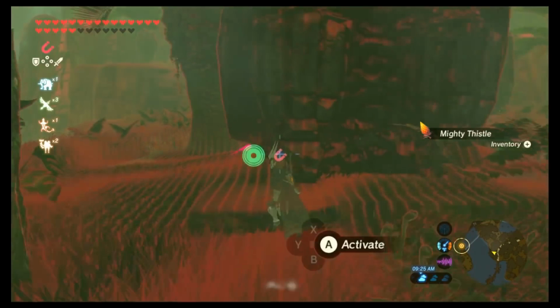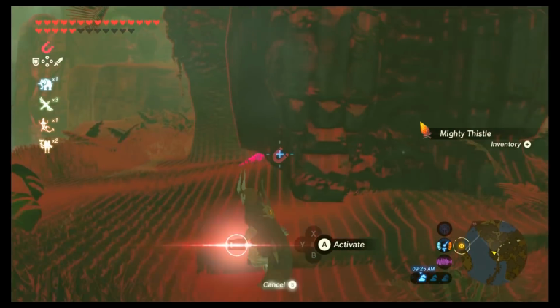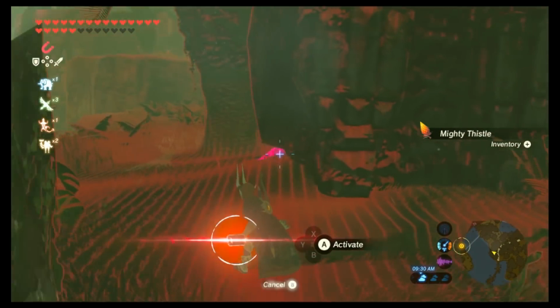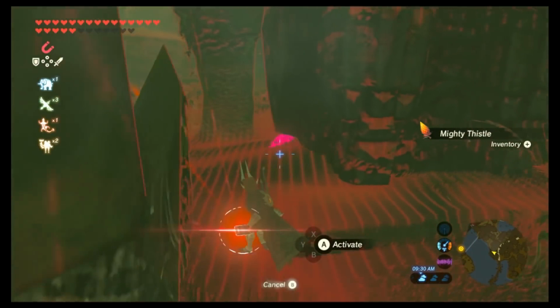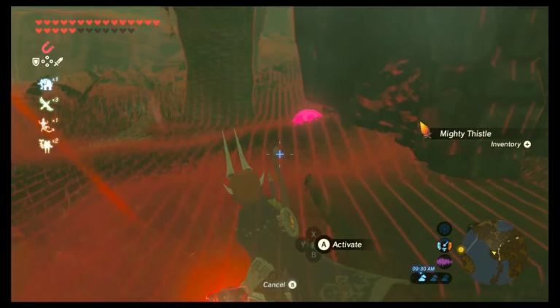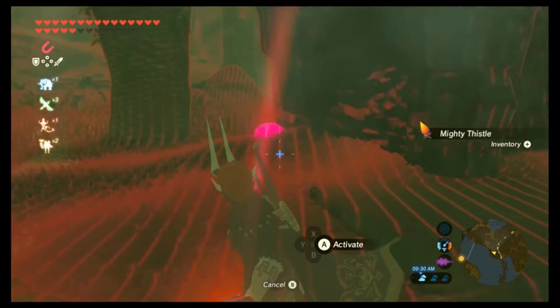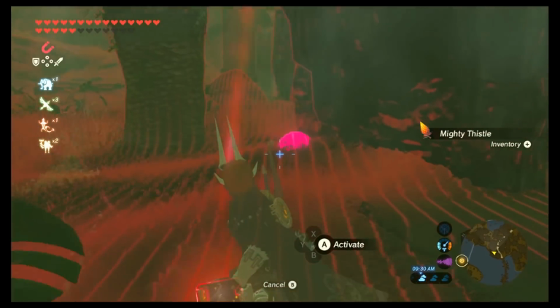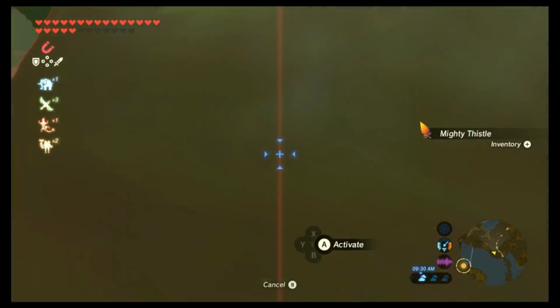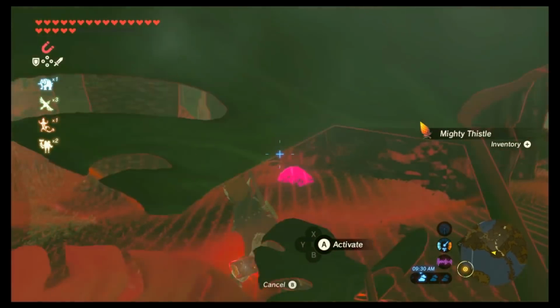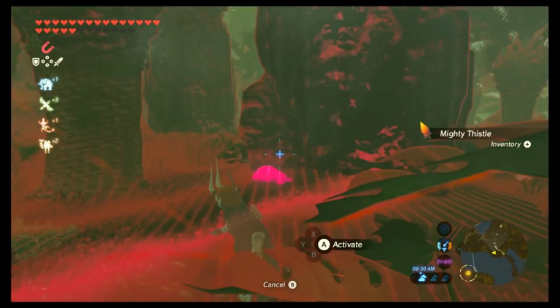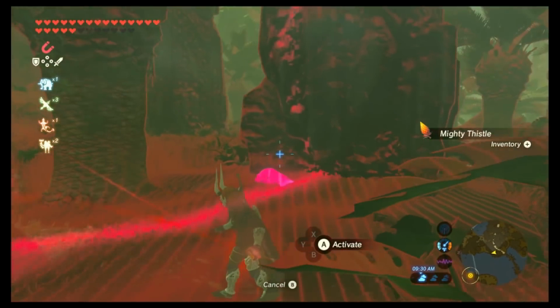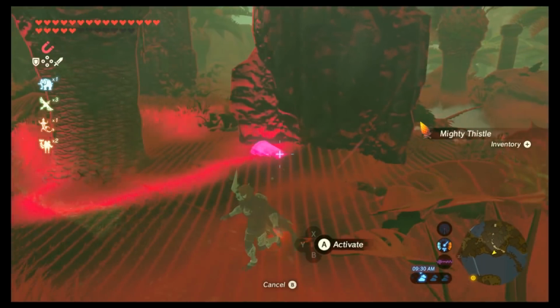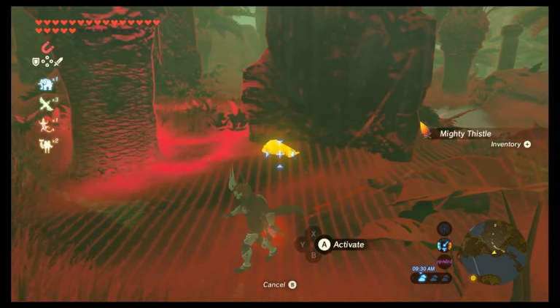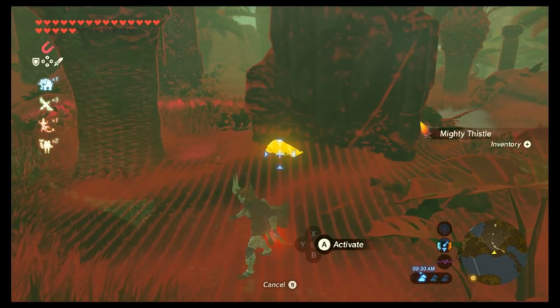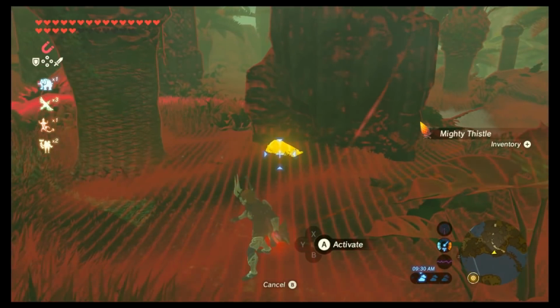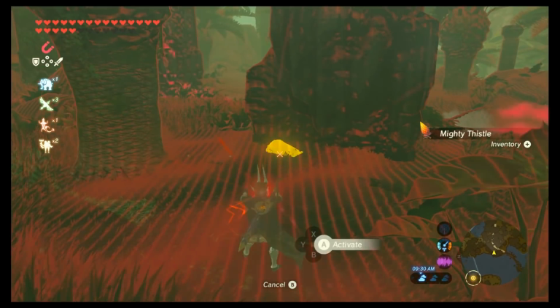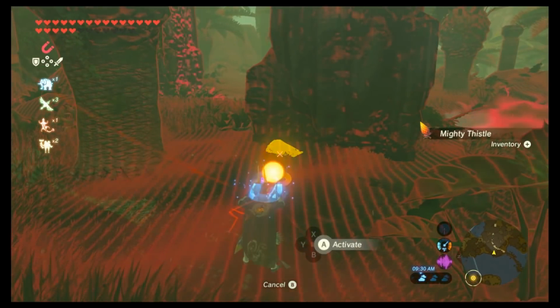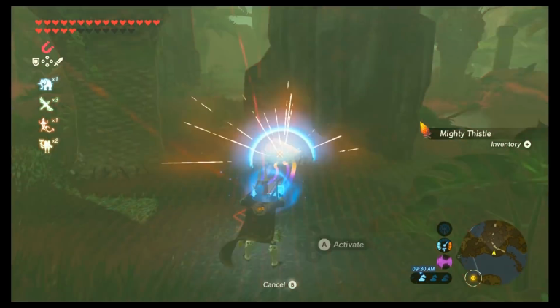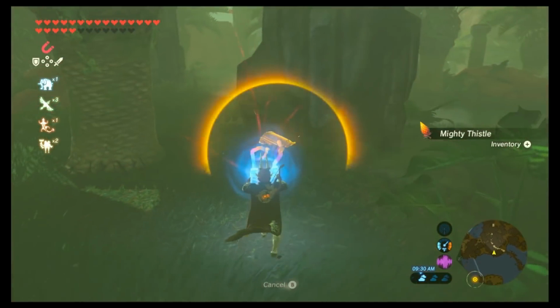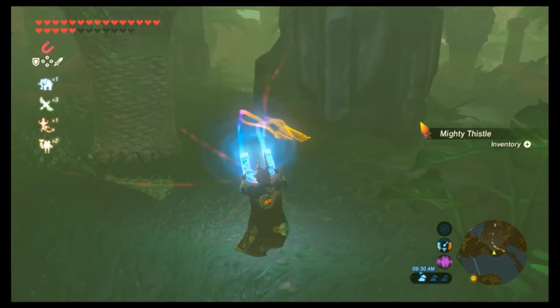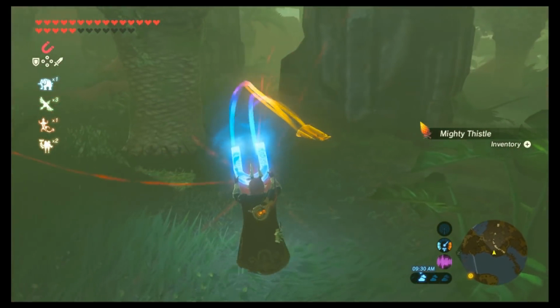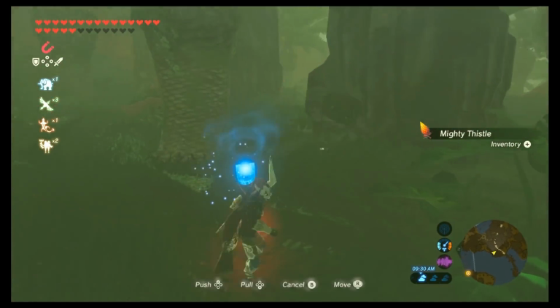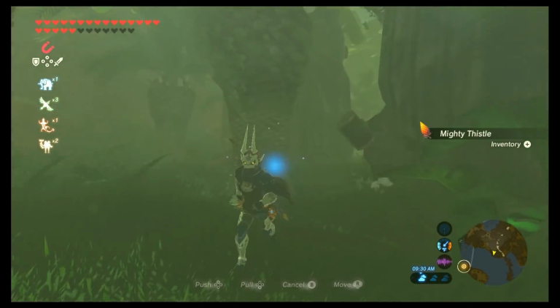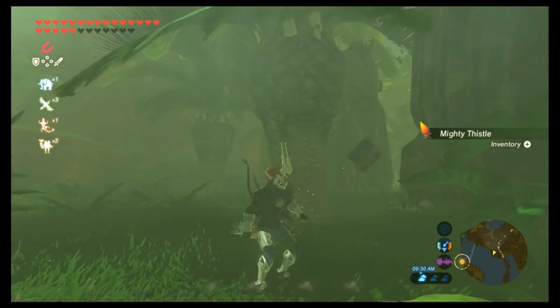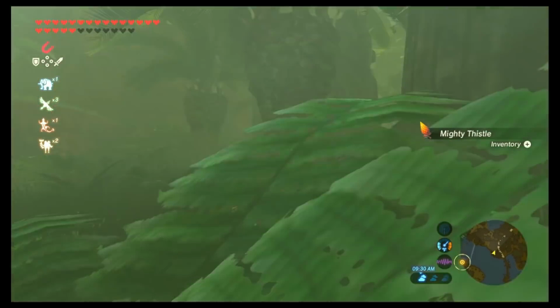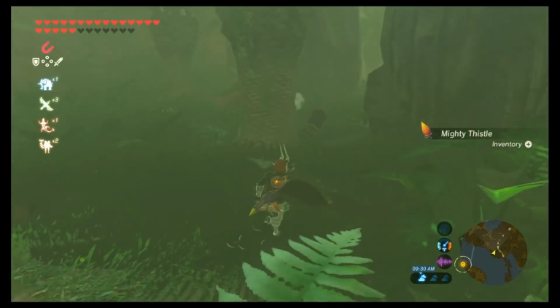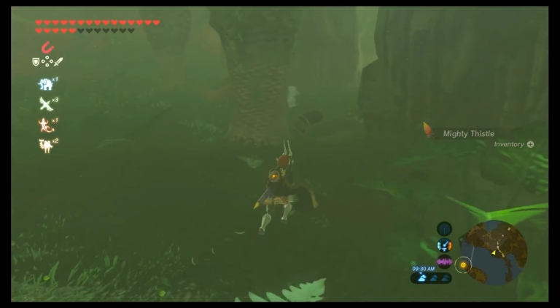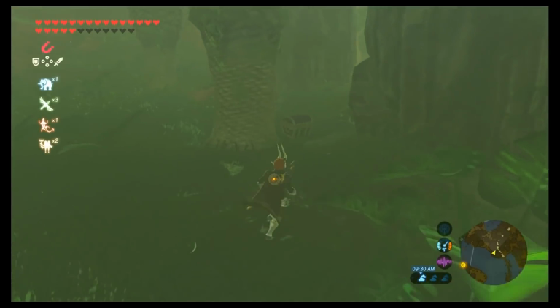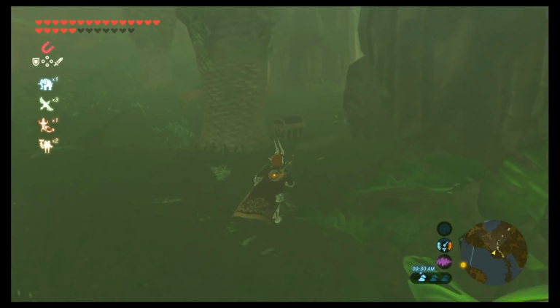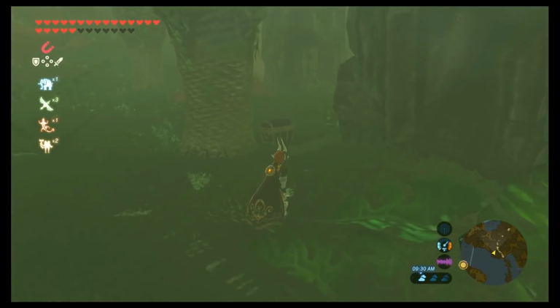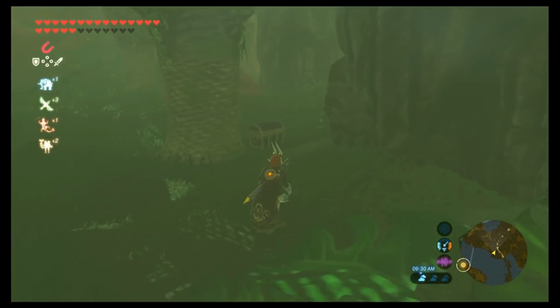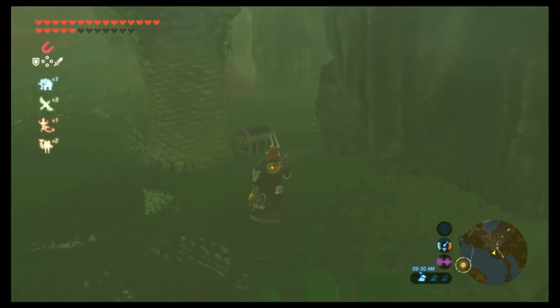They're not all three at the base of a waterfall — not sure why I said that. Behind that statue is the third chest.